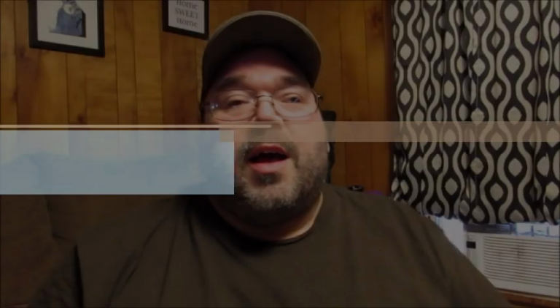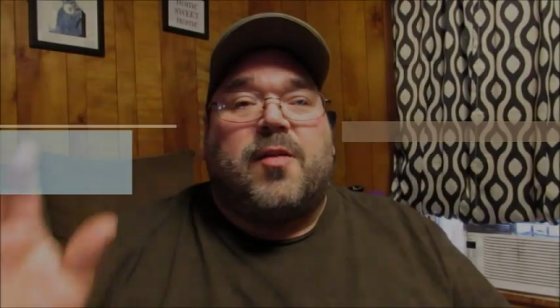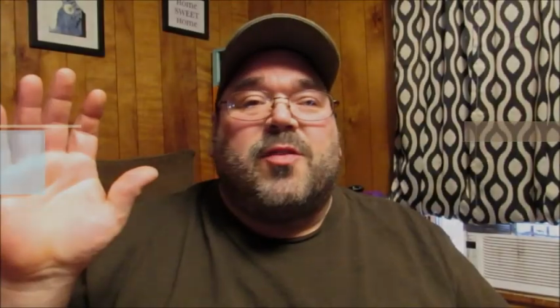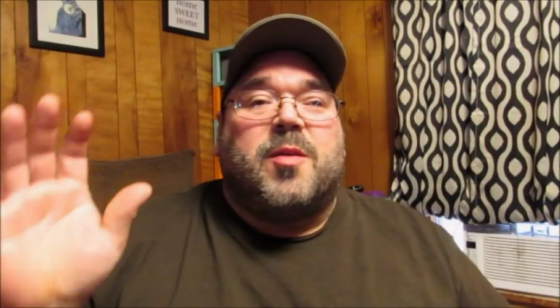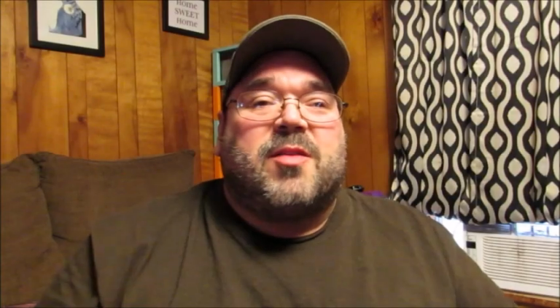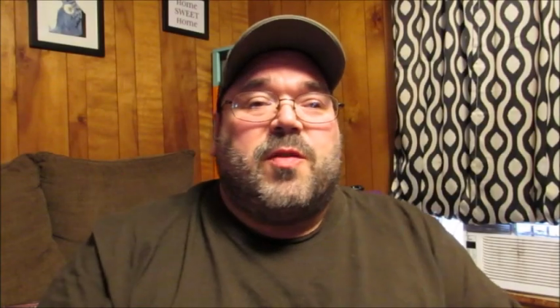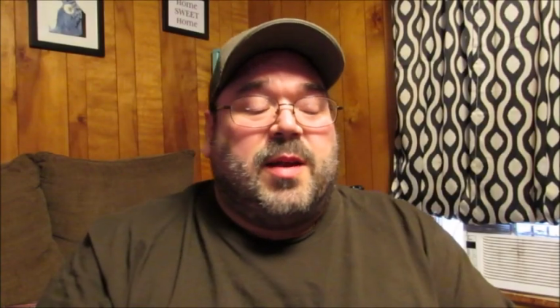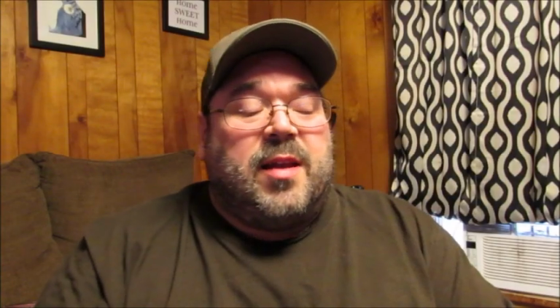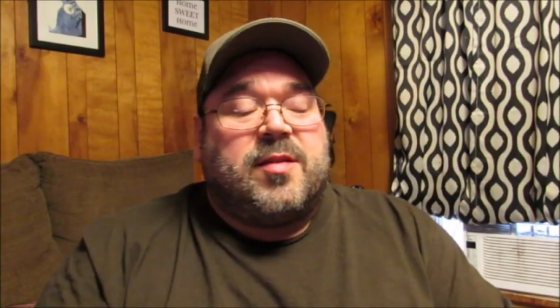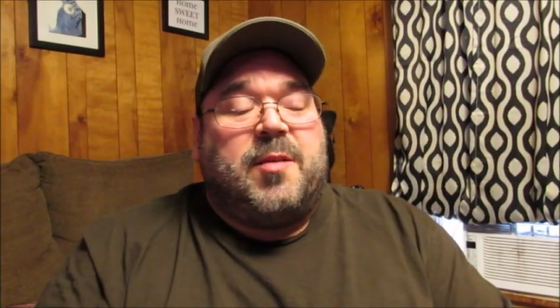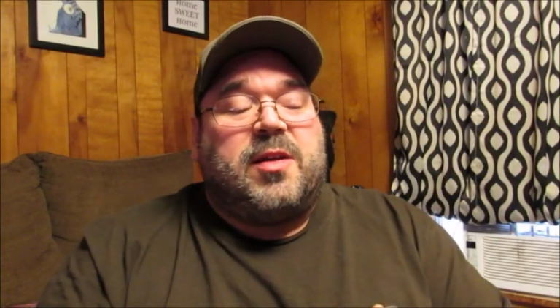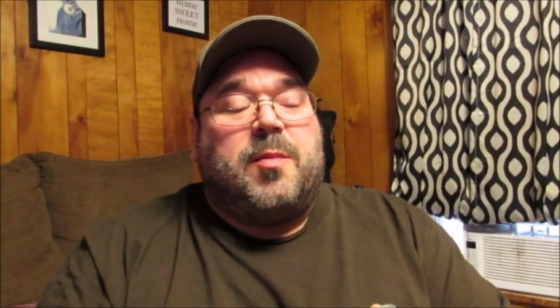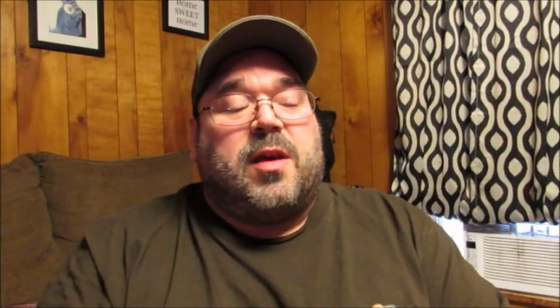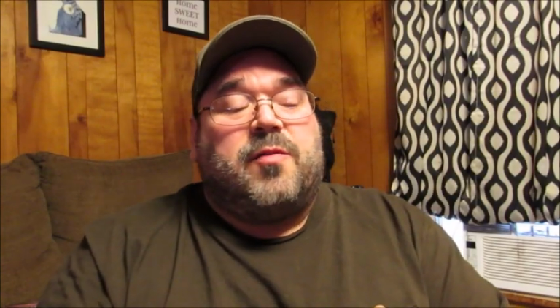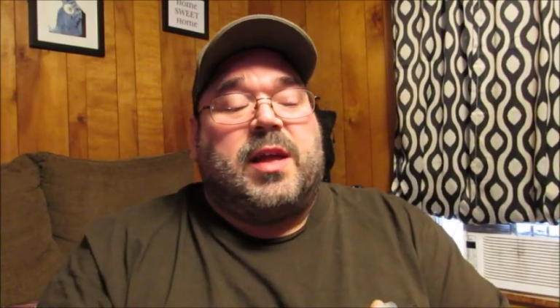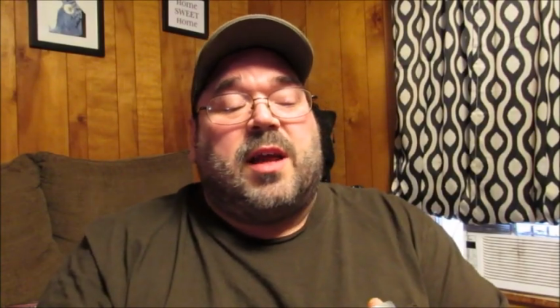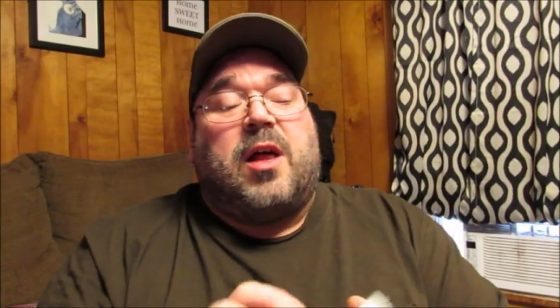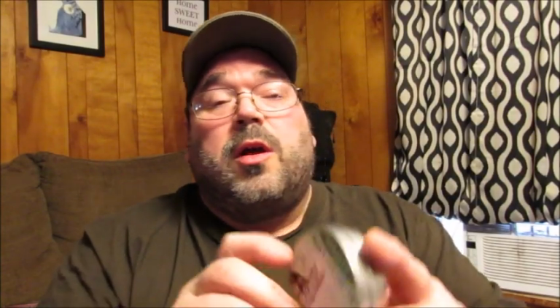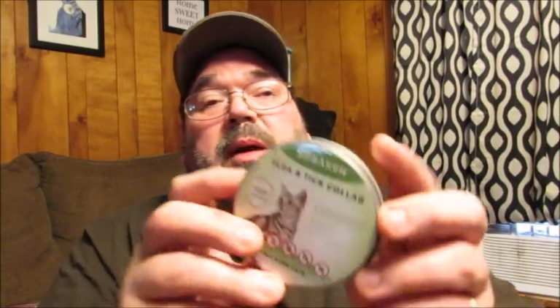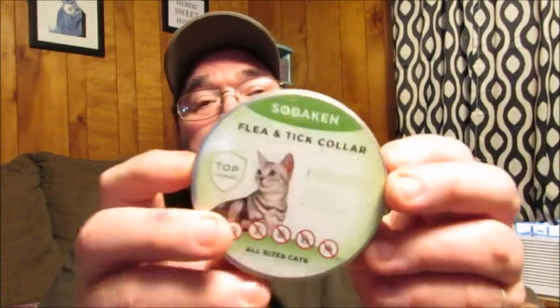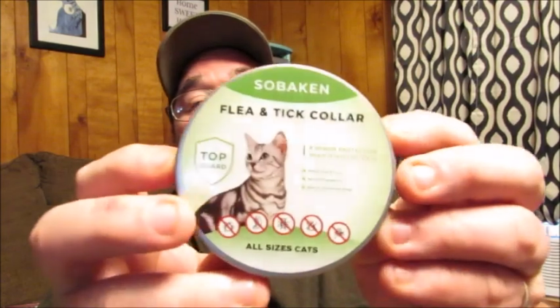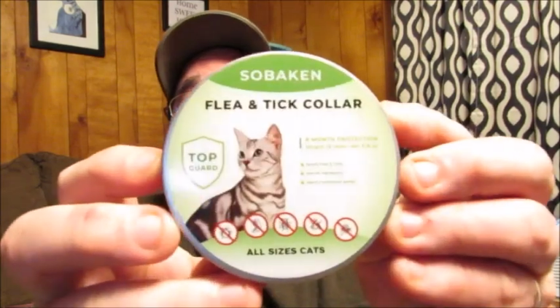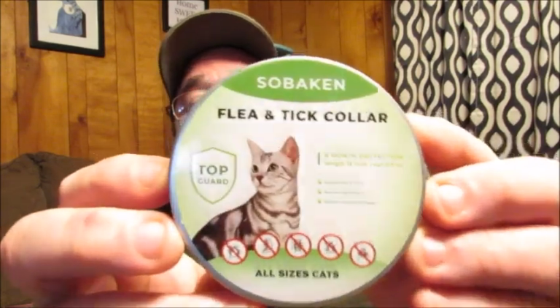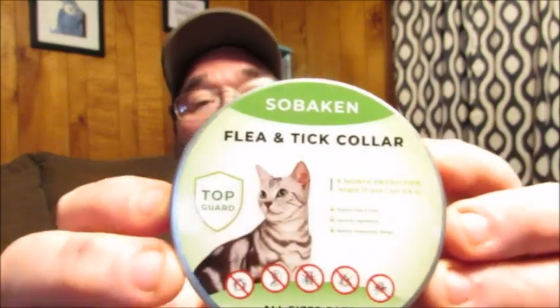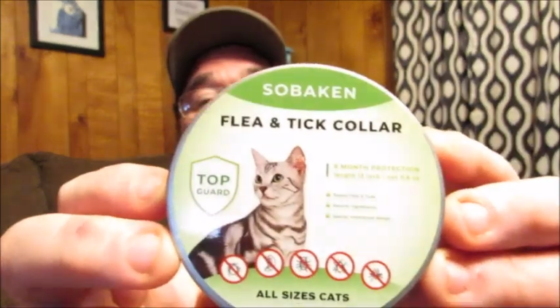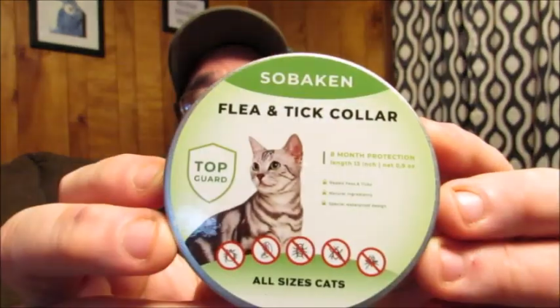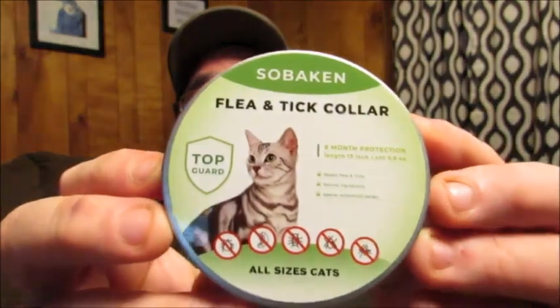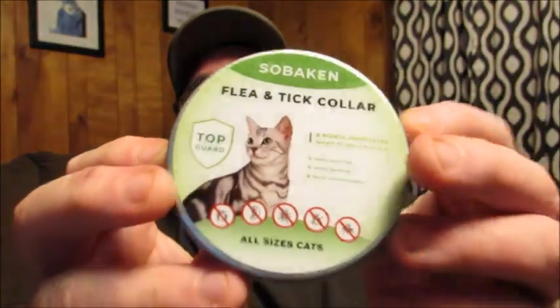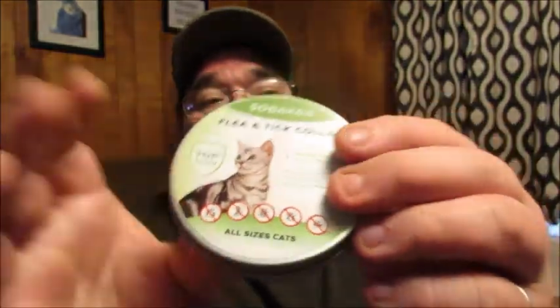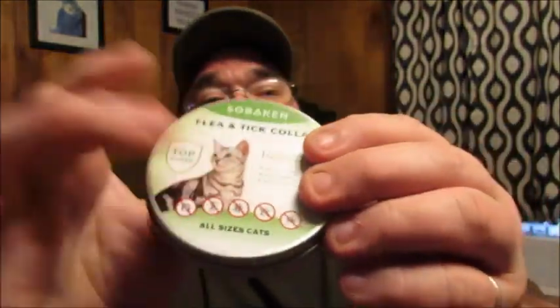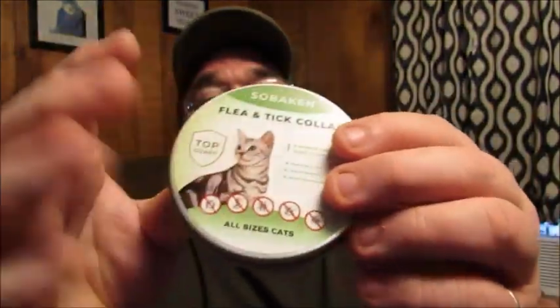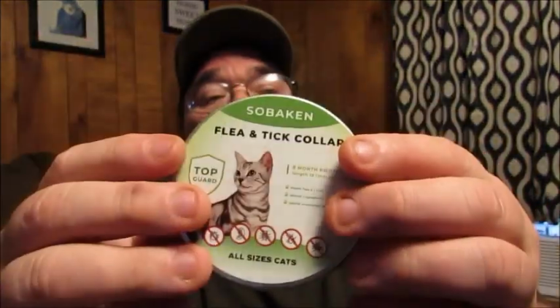Hello friends, welcome back to Reviews by Dennis. Today I'm here to tell you about the Fleaing Tick Collar by Sabakin. Here's the package that it comes in — a little metal can.